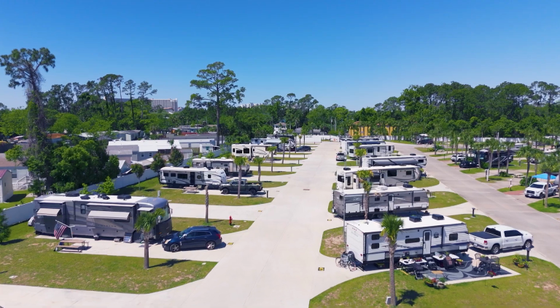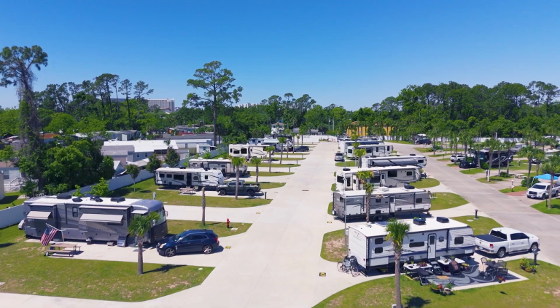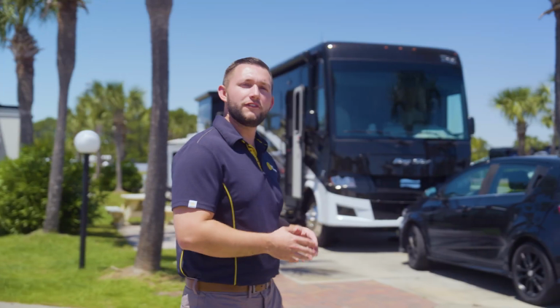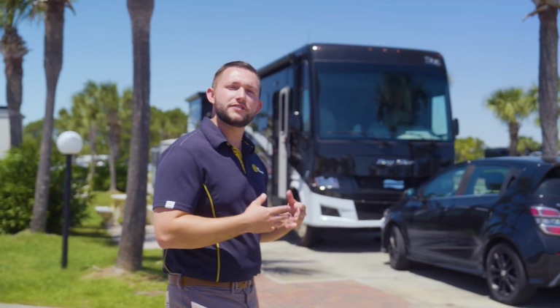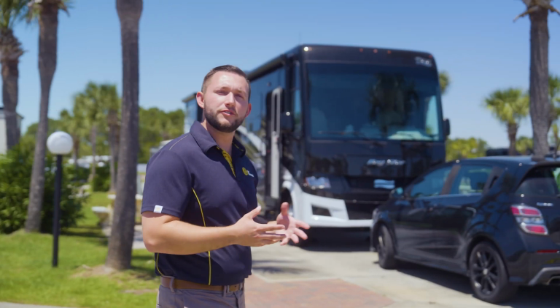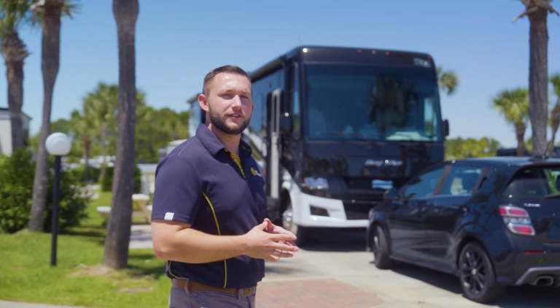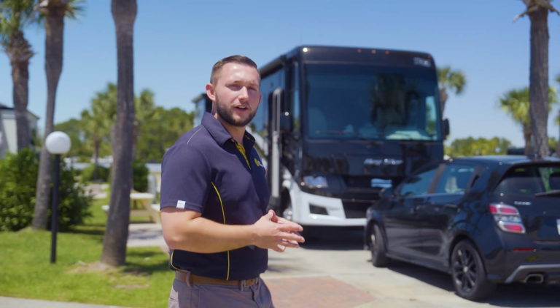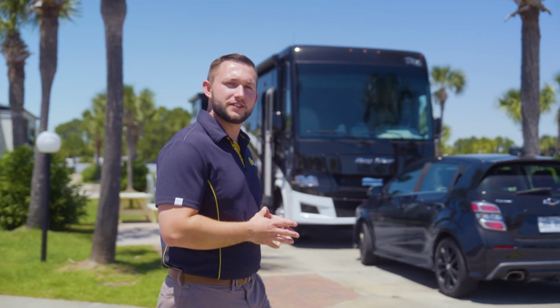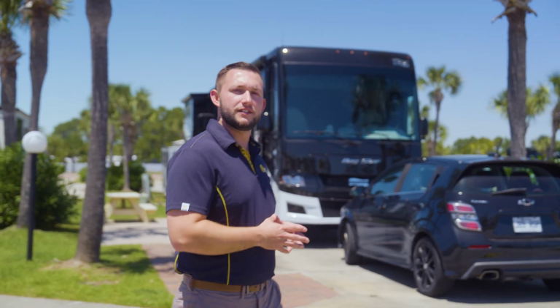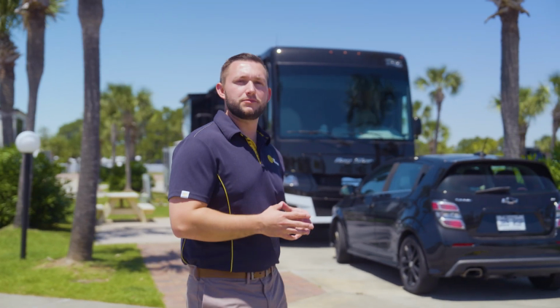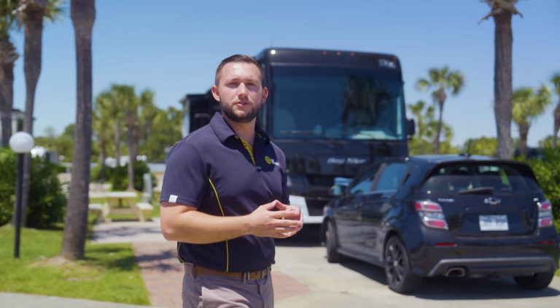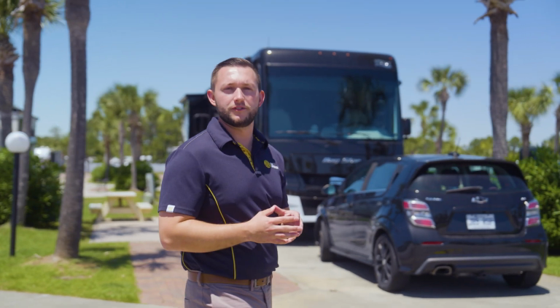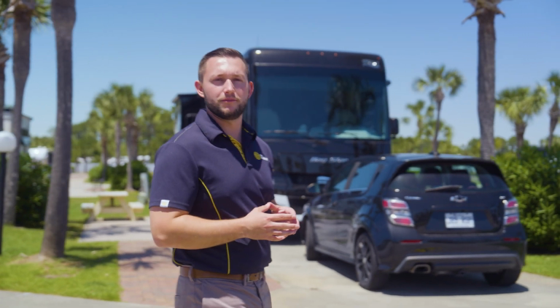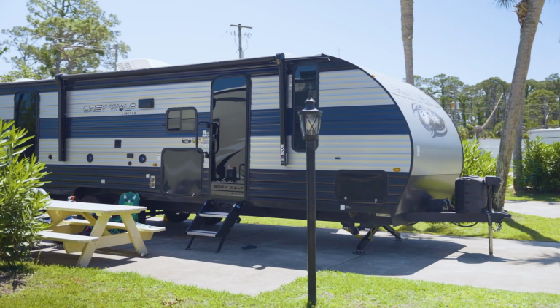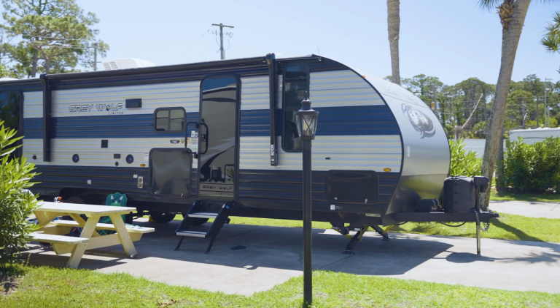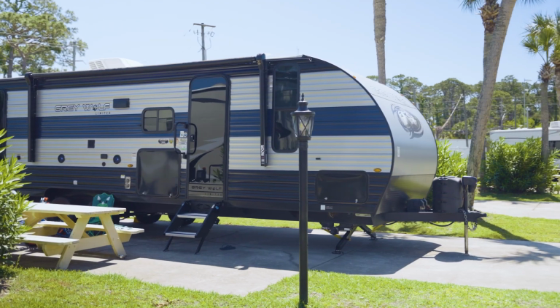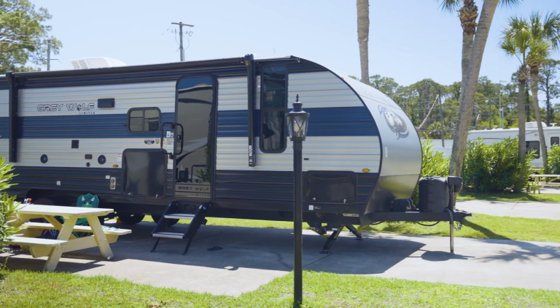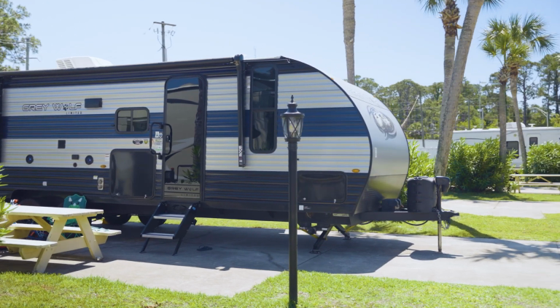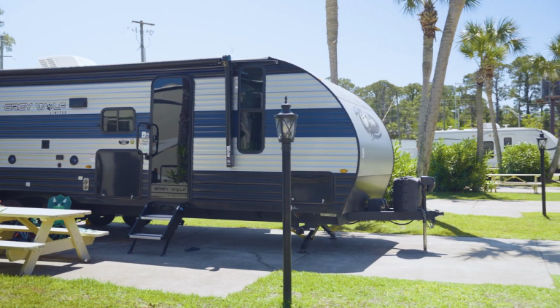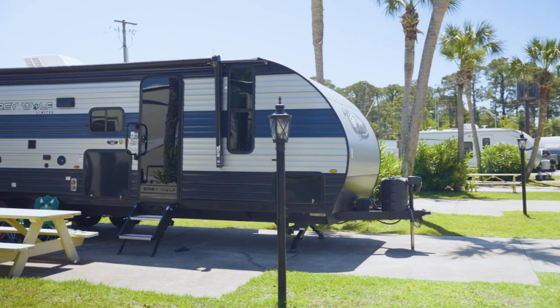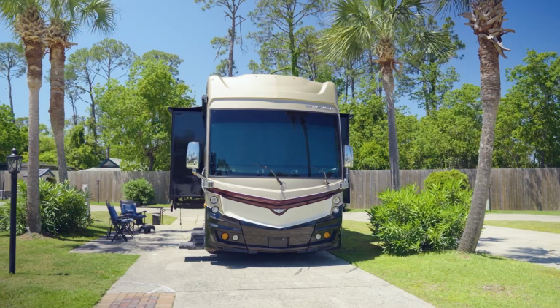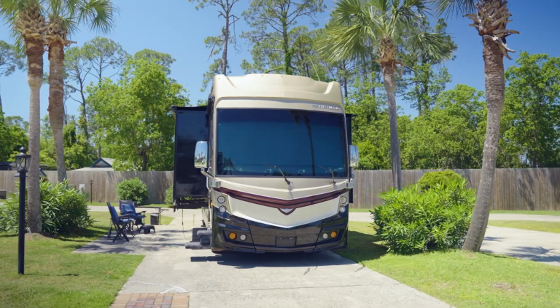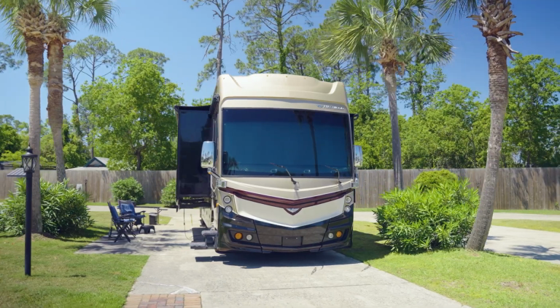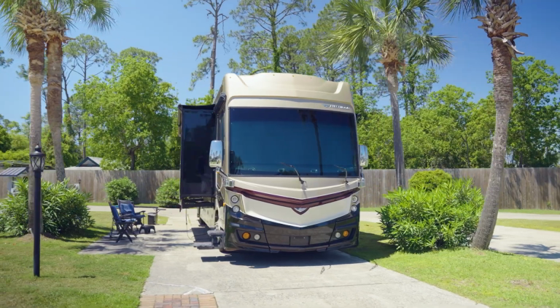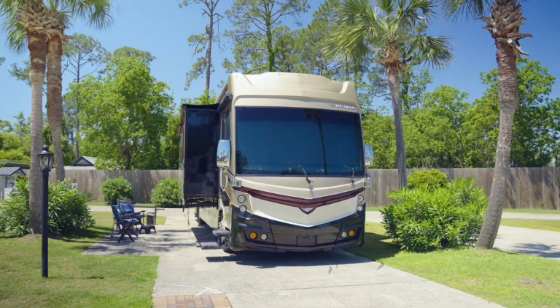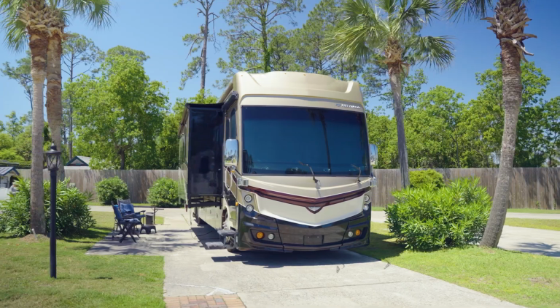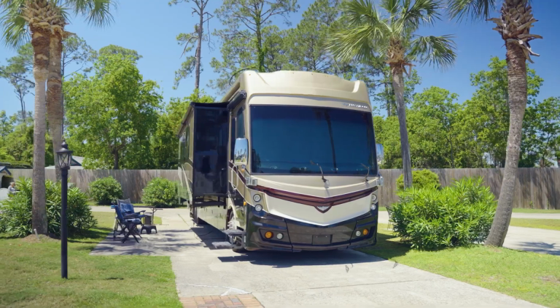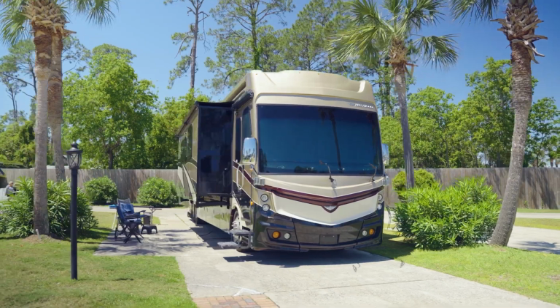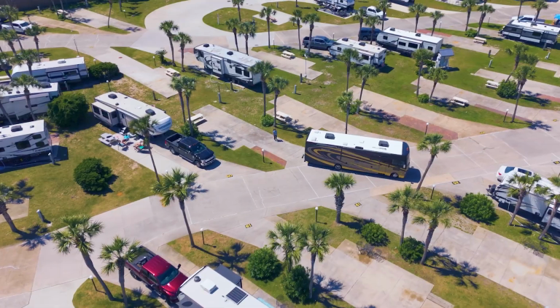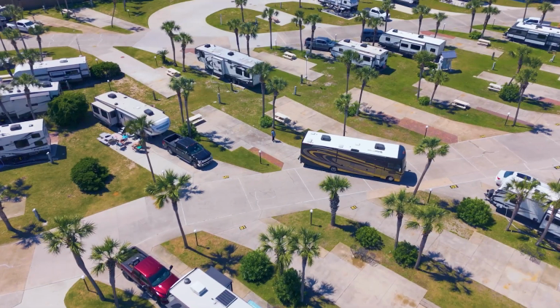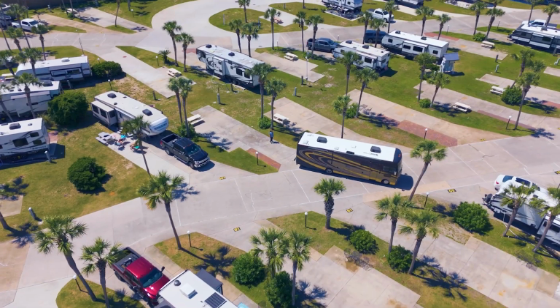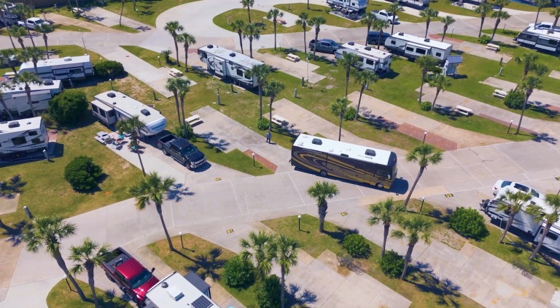We offer several different RV site types to choose from, all complete with full hookup and your choice of pull-through or back-in.